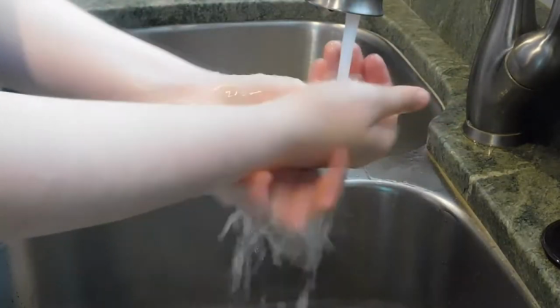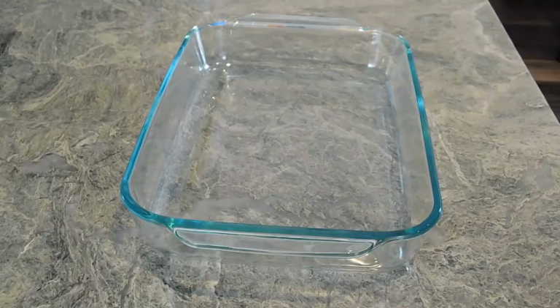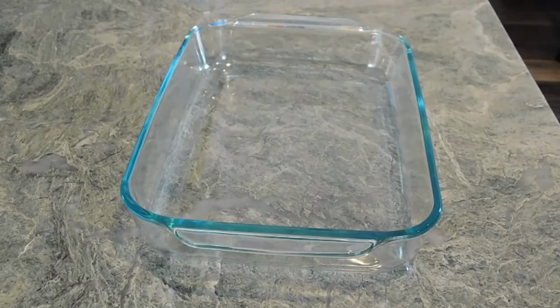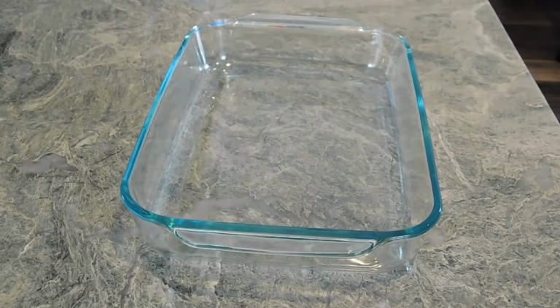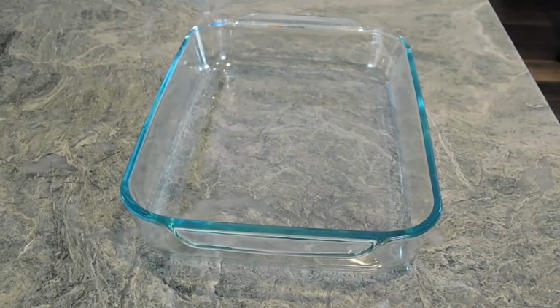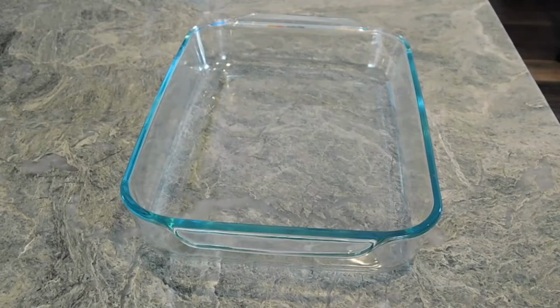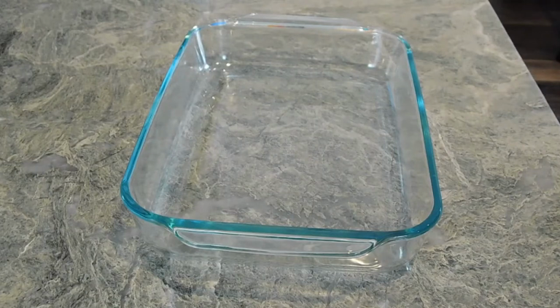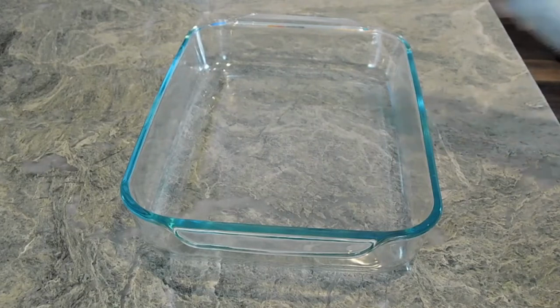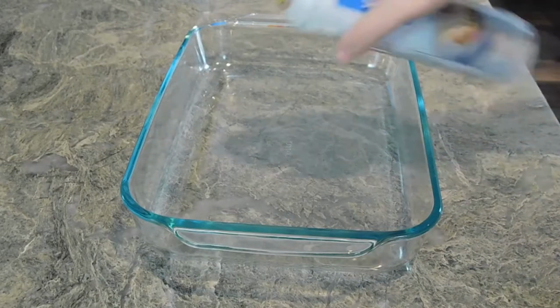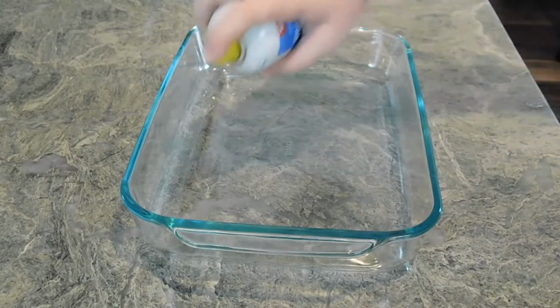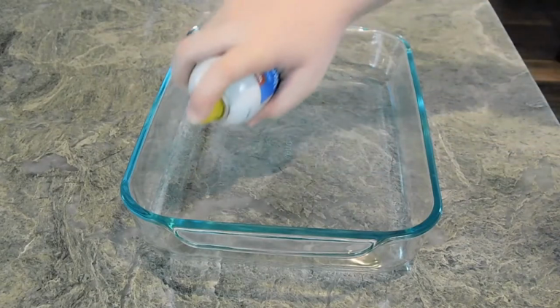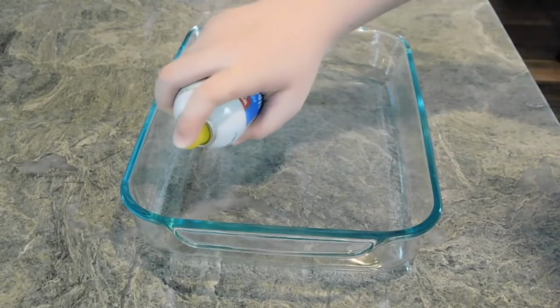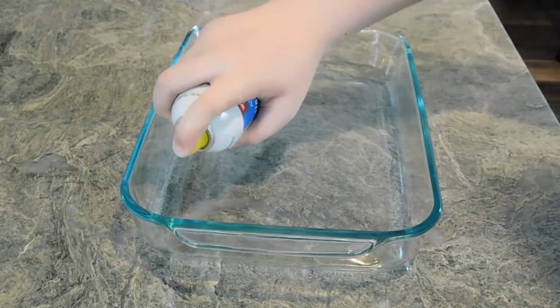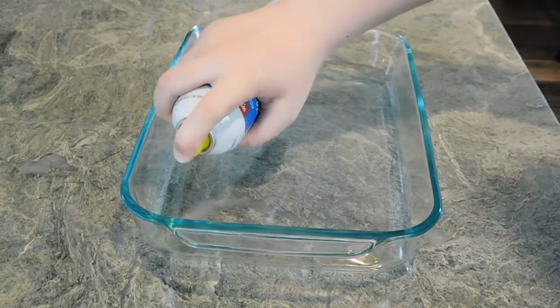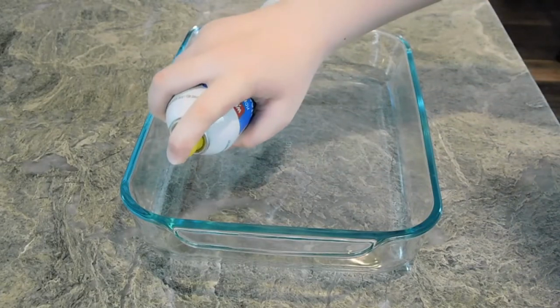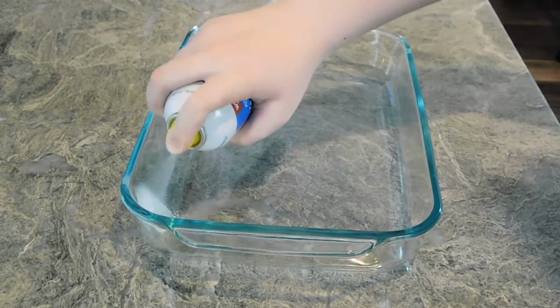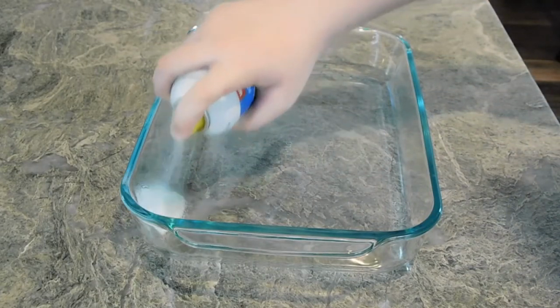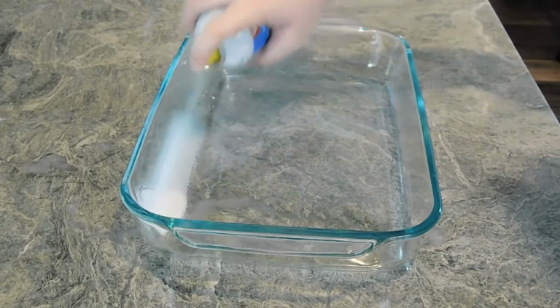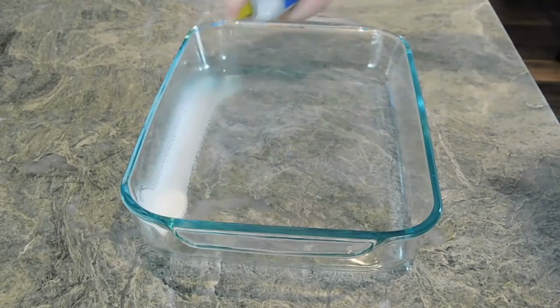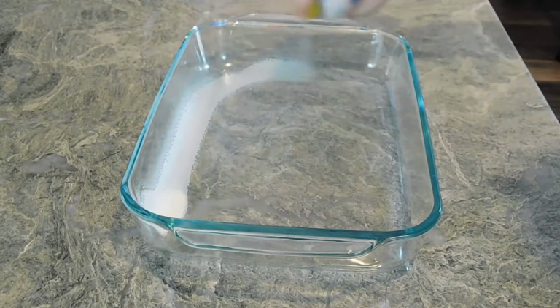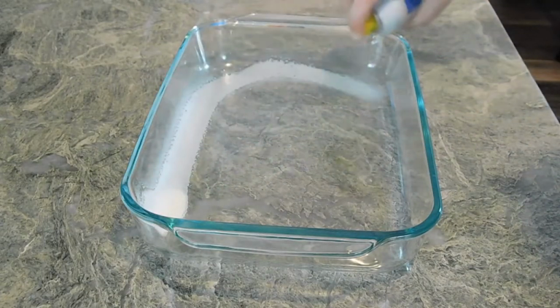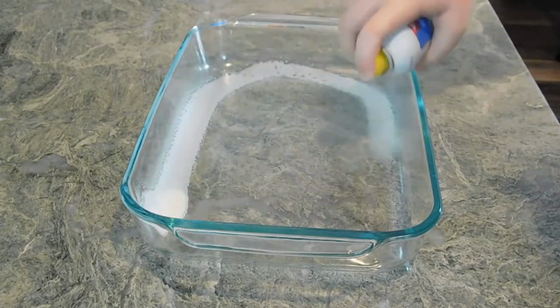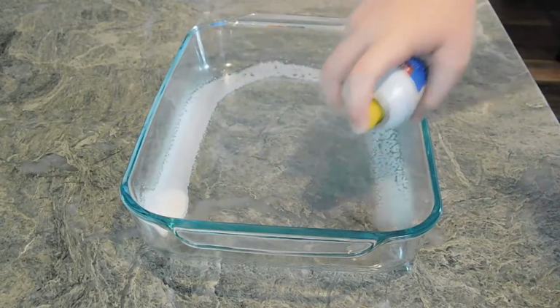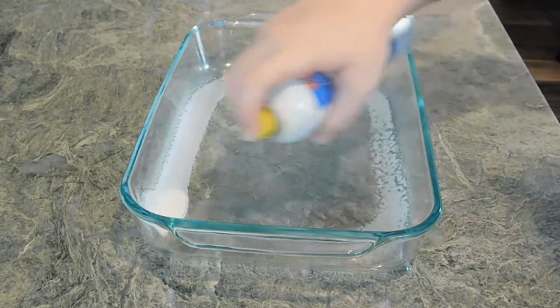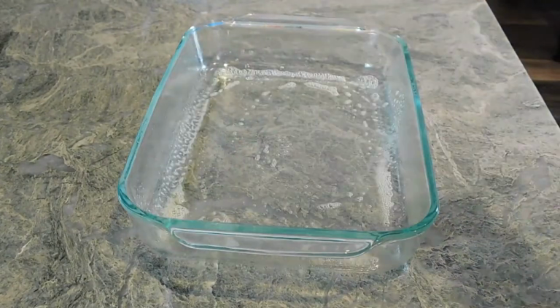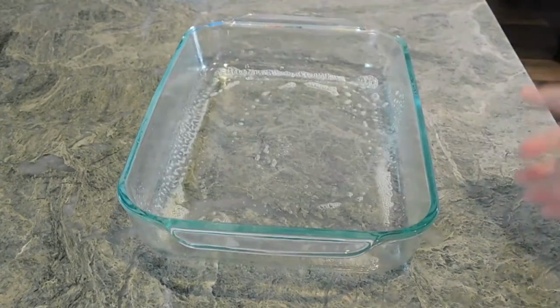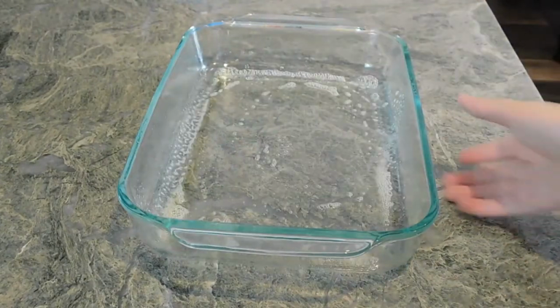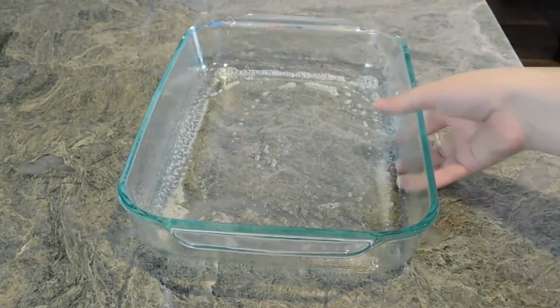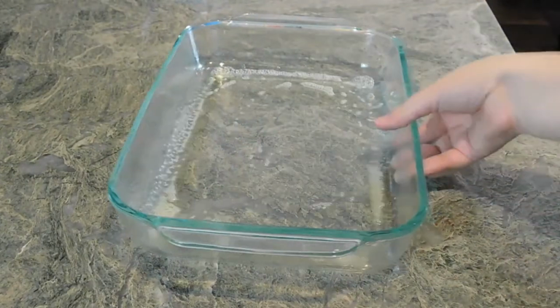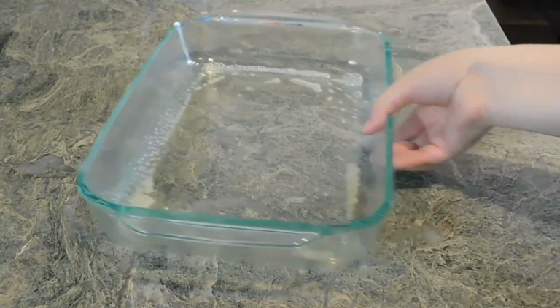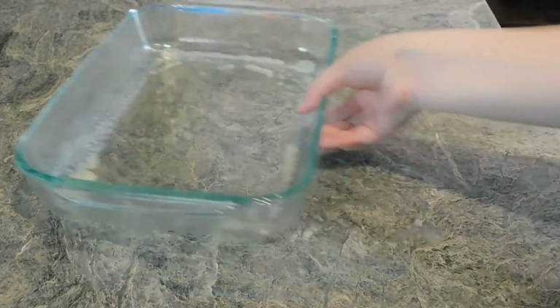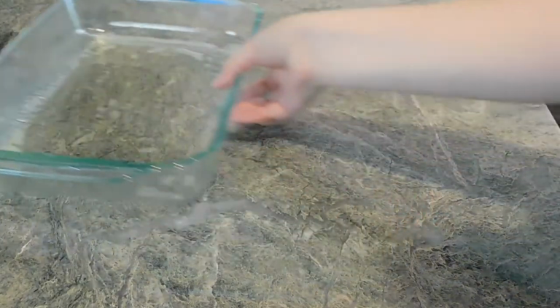You're going to need a 9 by 9 inch pan. Coat the pan with some non-stick spray, then set the pan aside. We'll use that later.